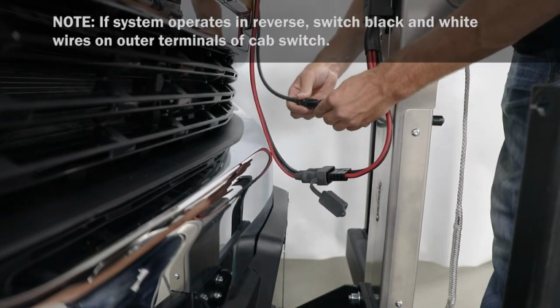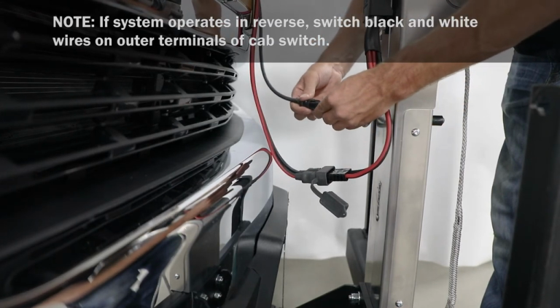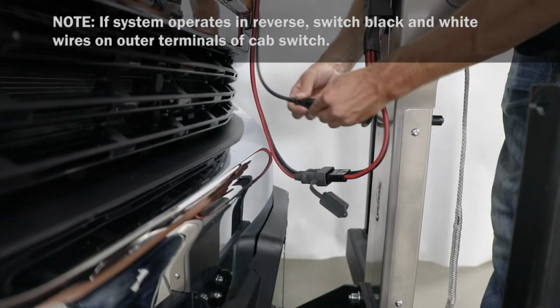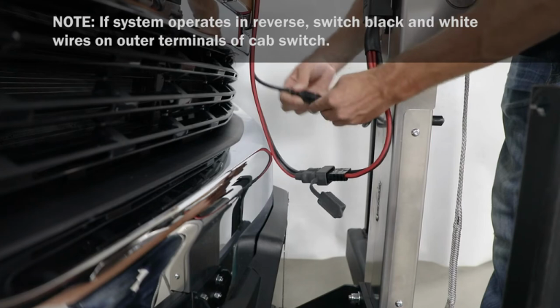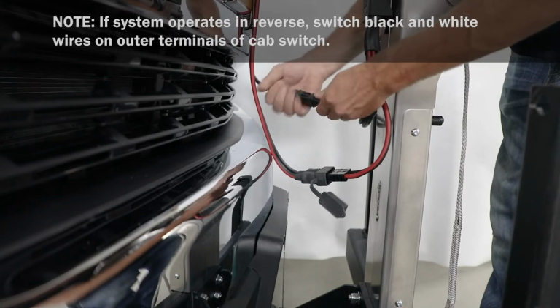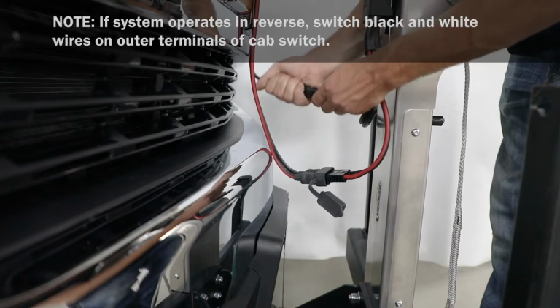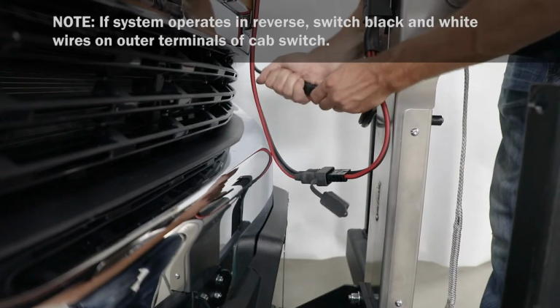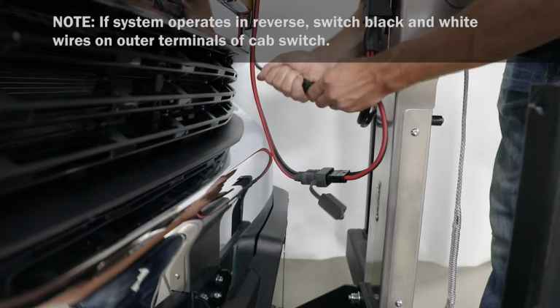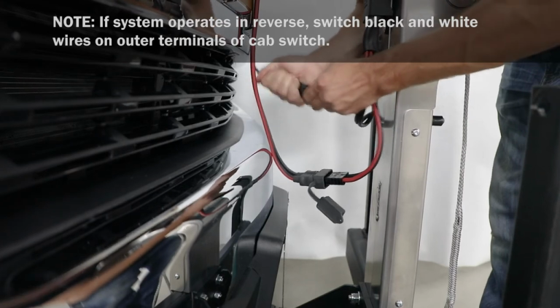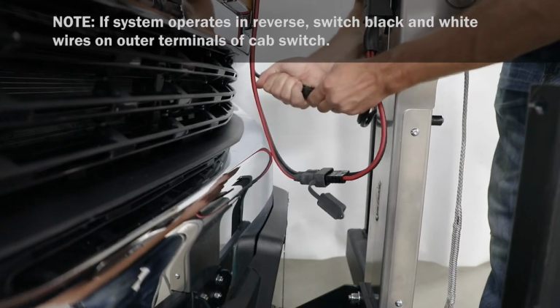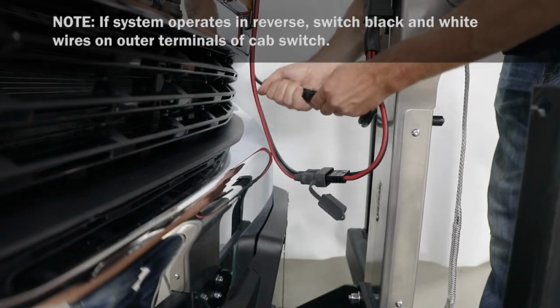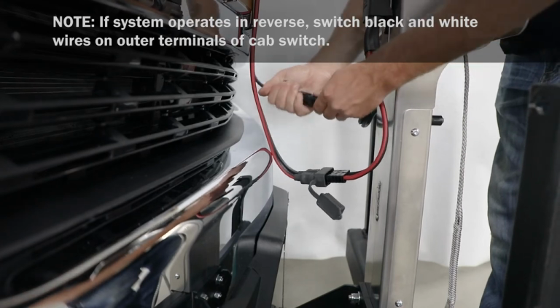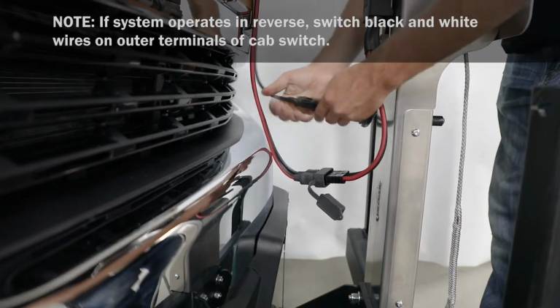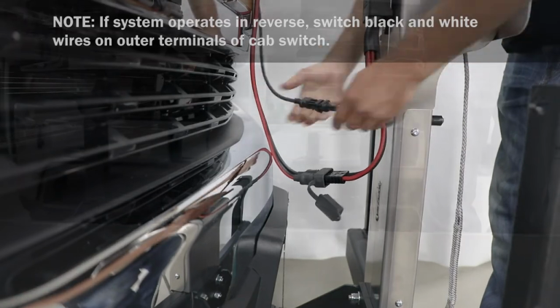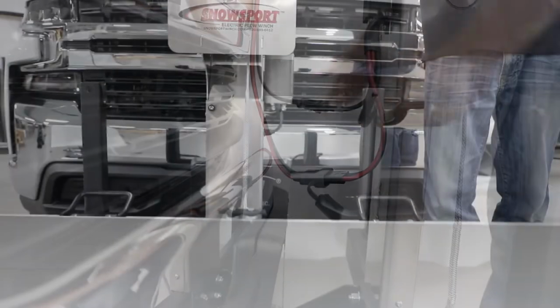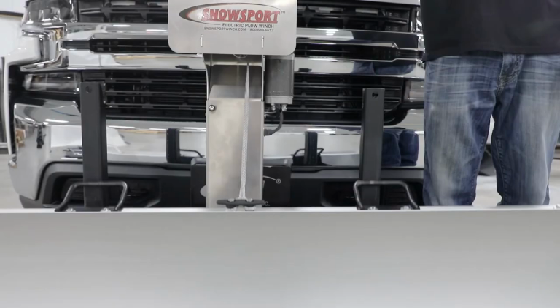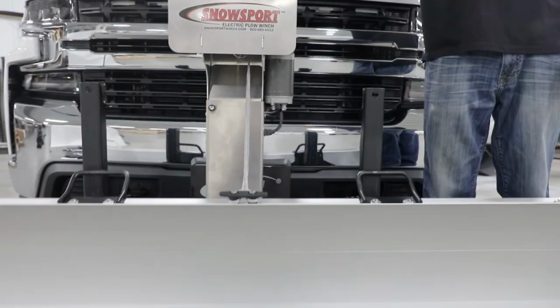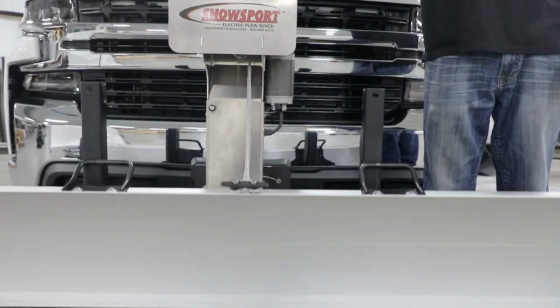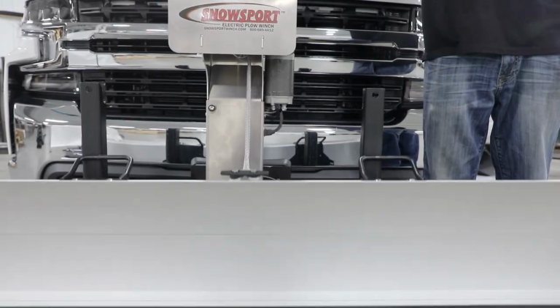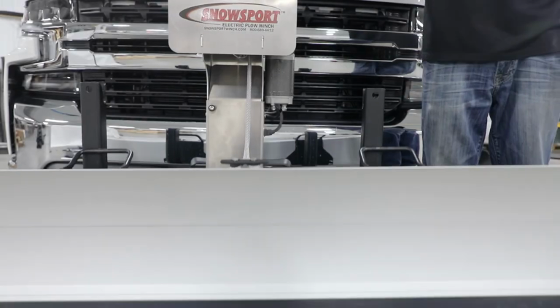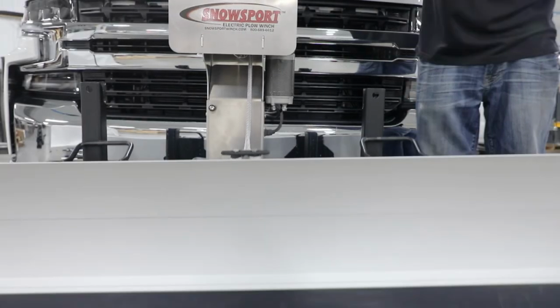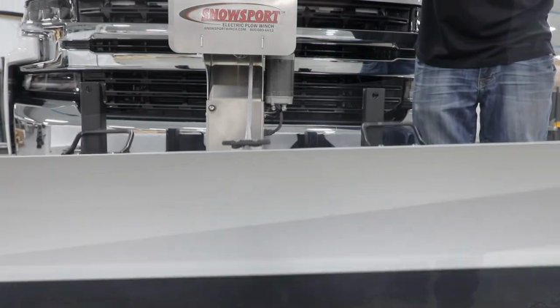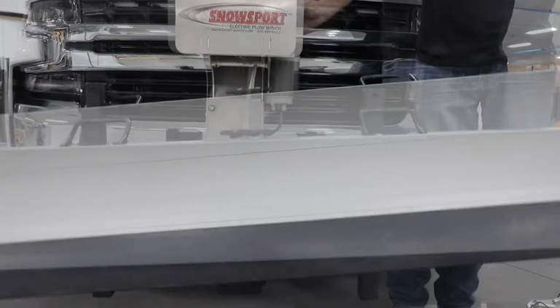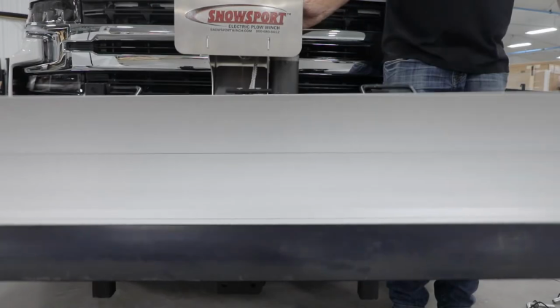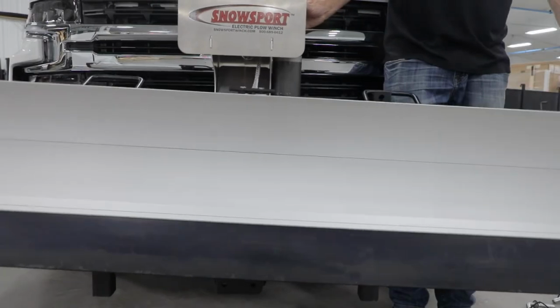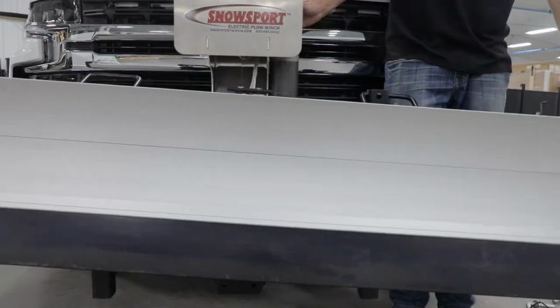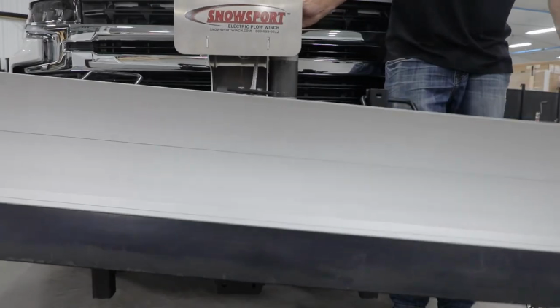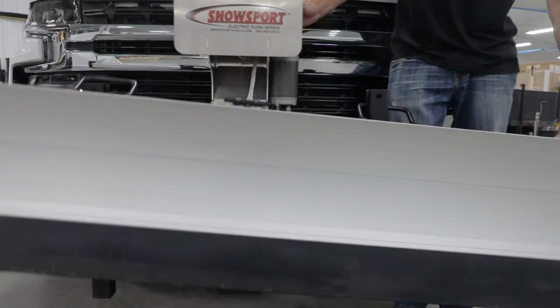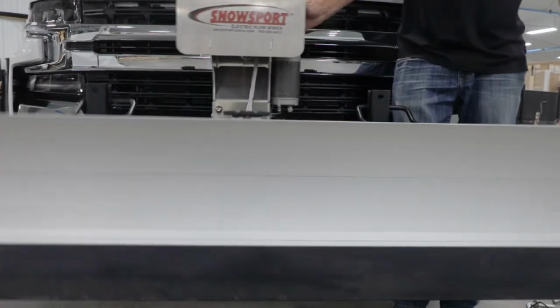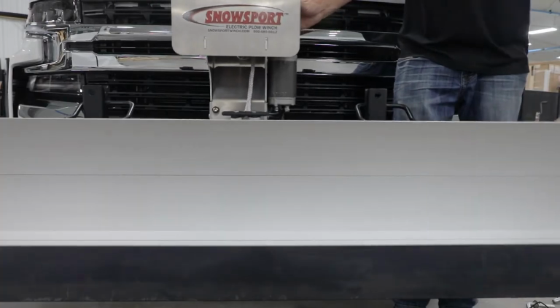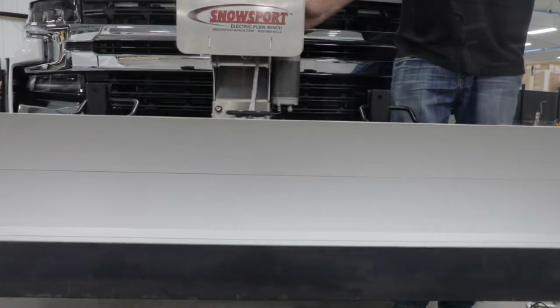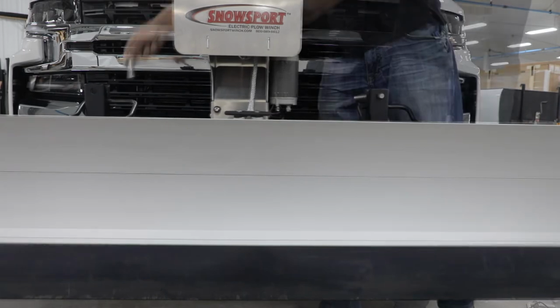Cable tie loose wires. Using the control box, raise blade into storage position.